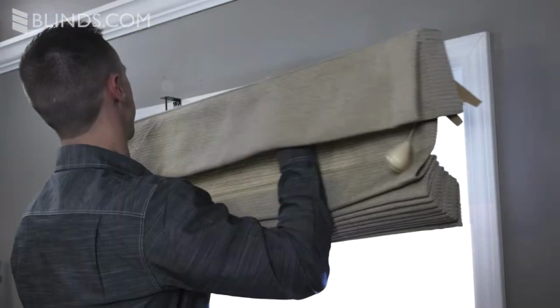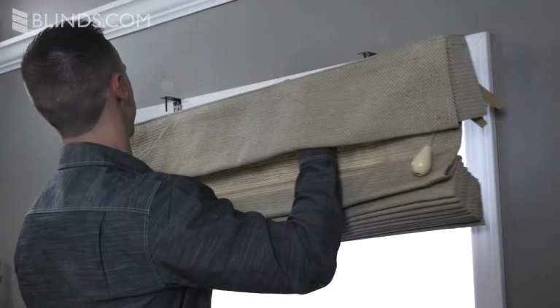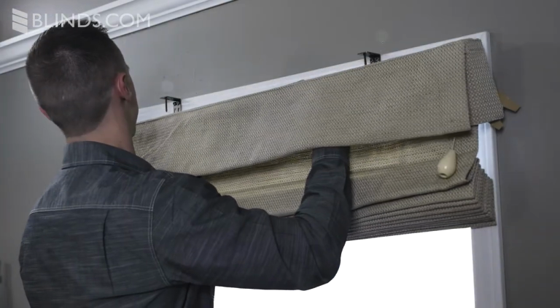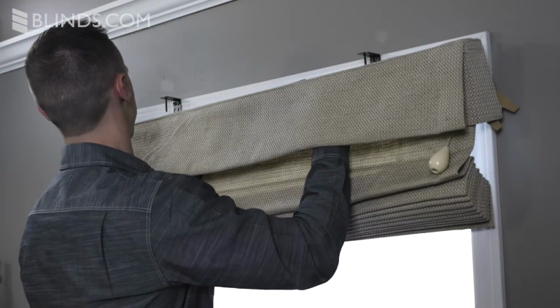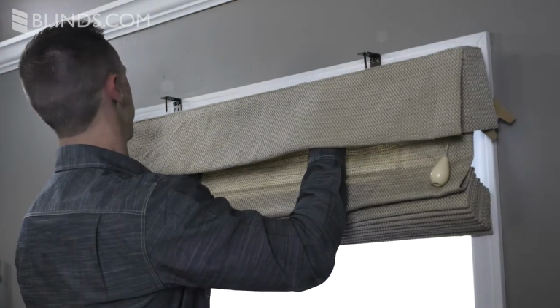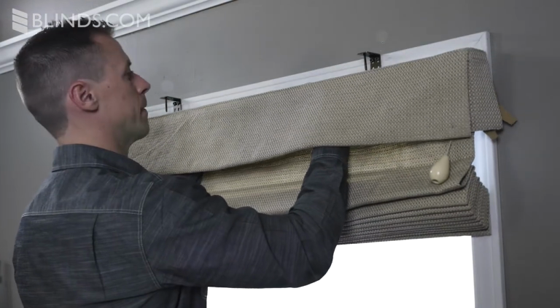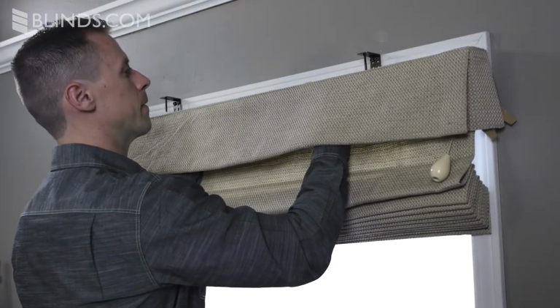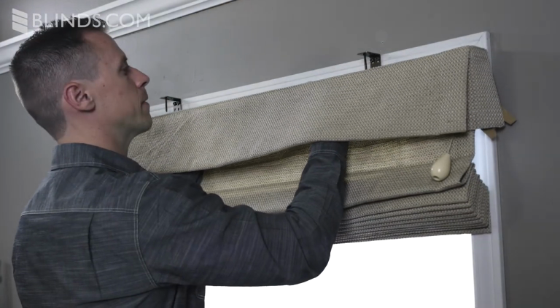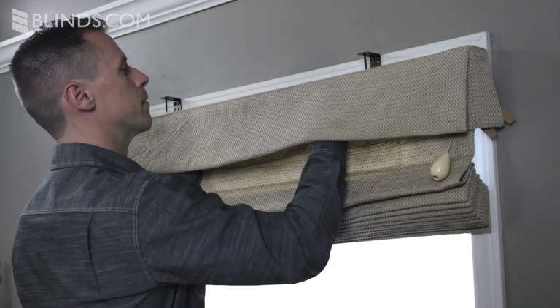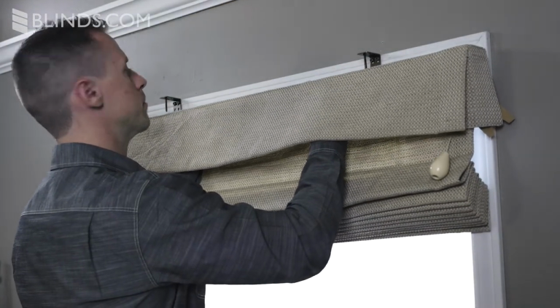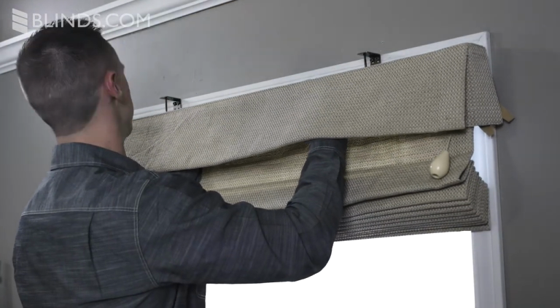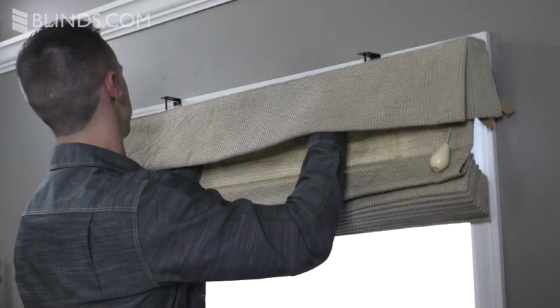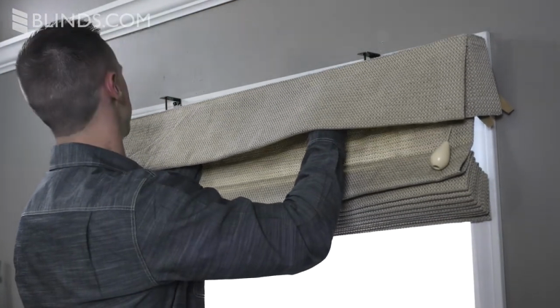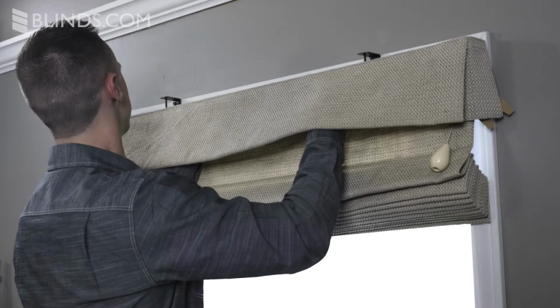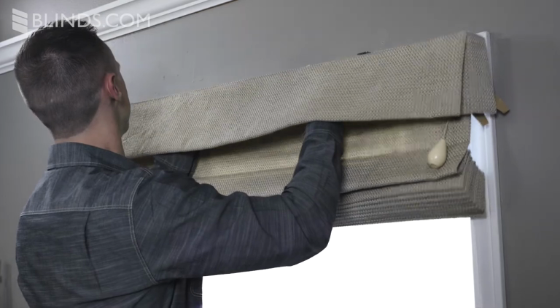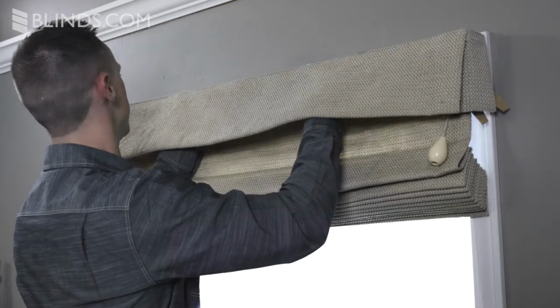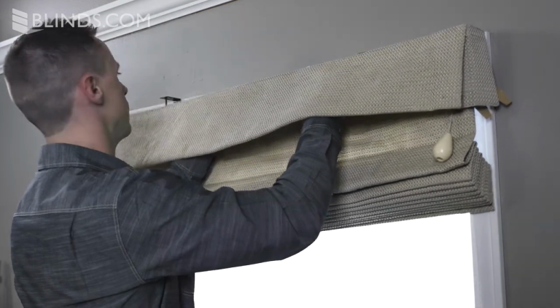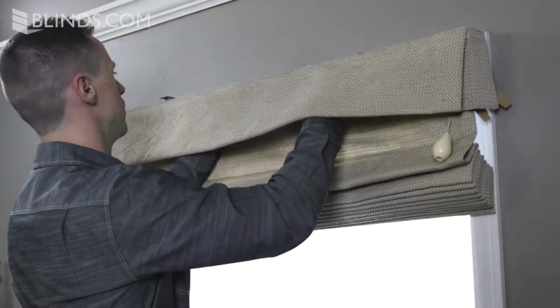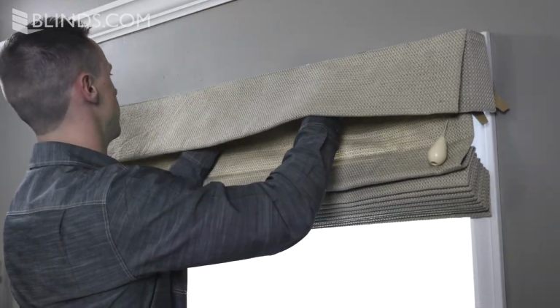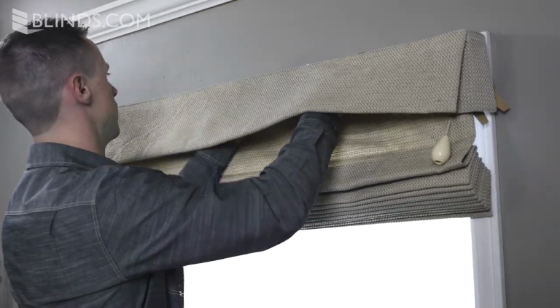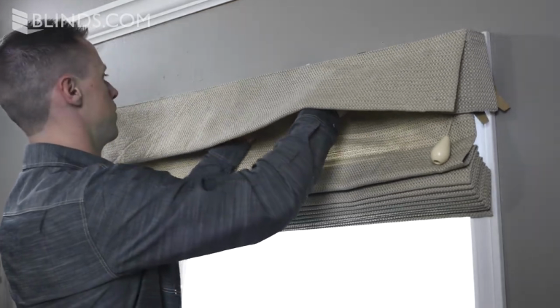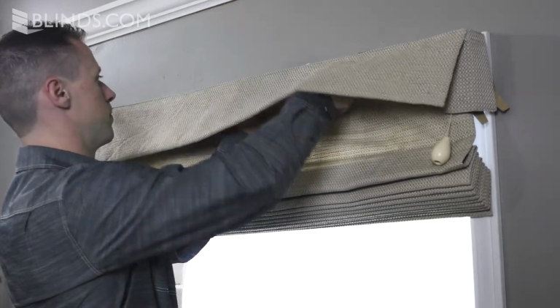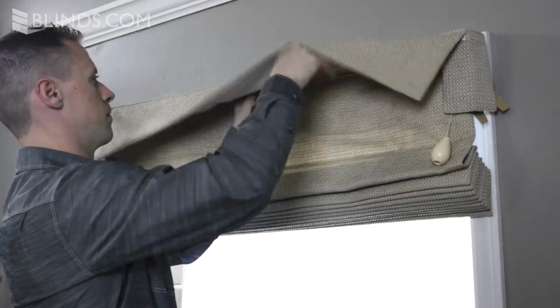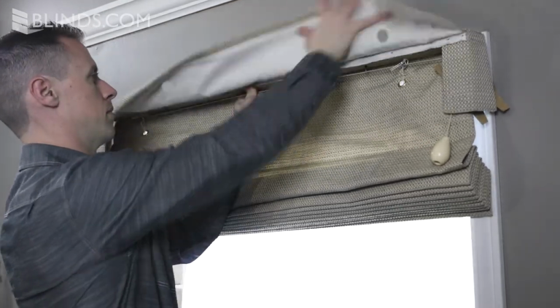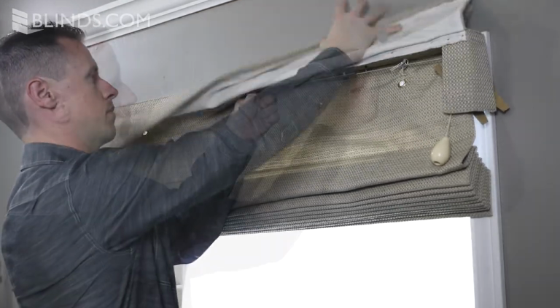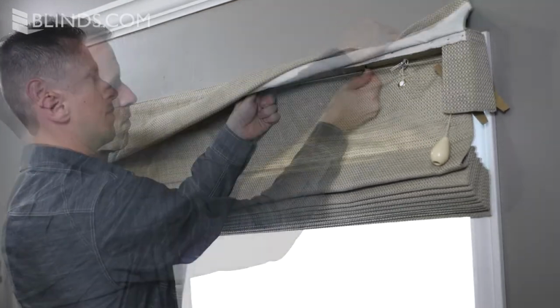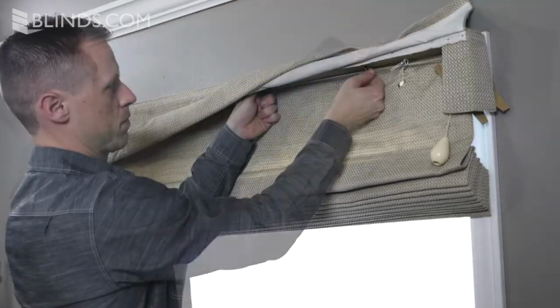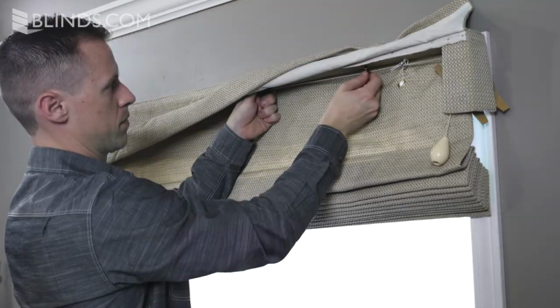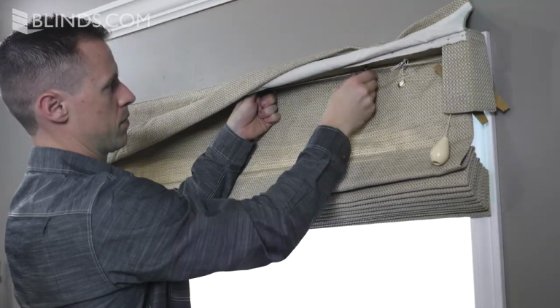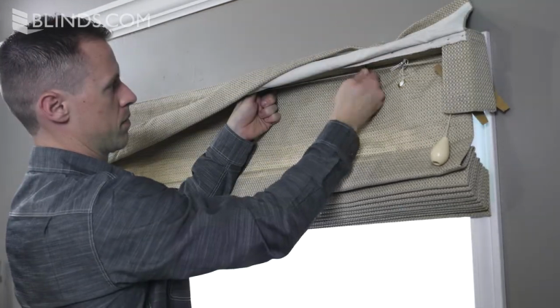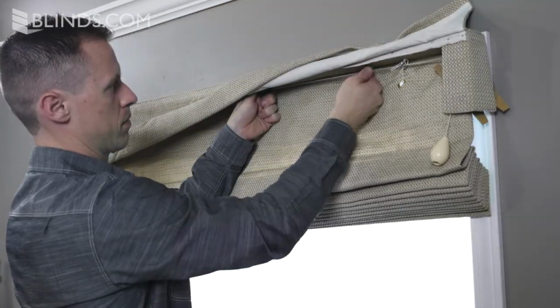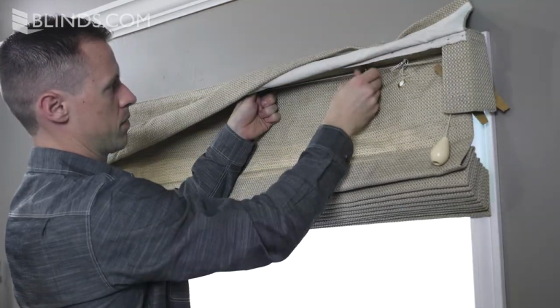Position the pin on the bracket inside of the grommeted hole, push up on the headrail and tighten the wingnuts to secure your shade.